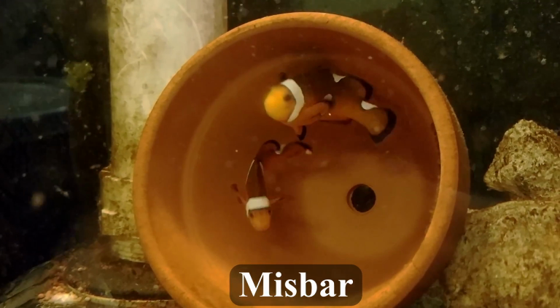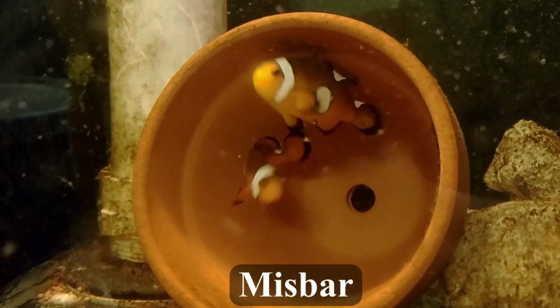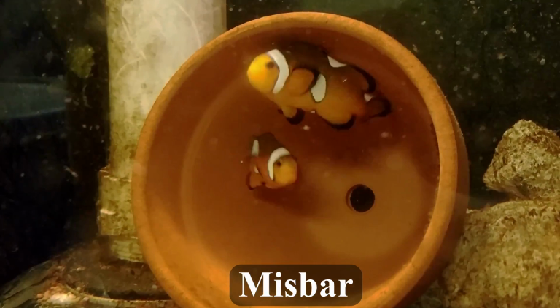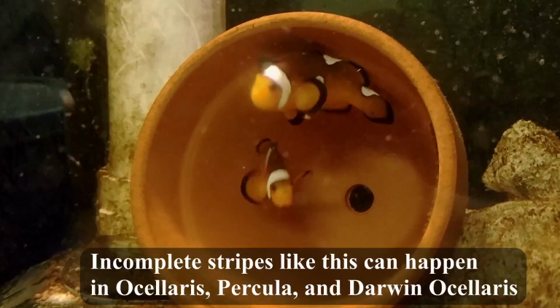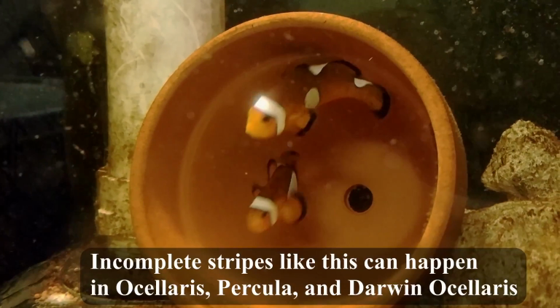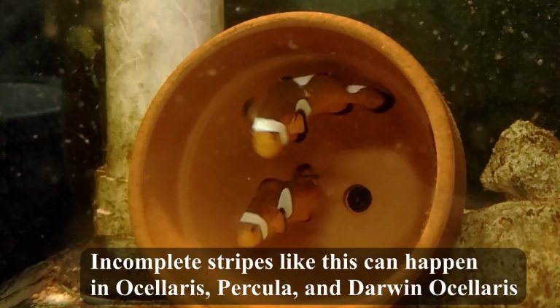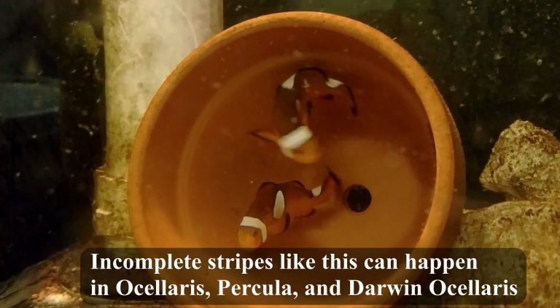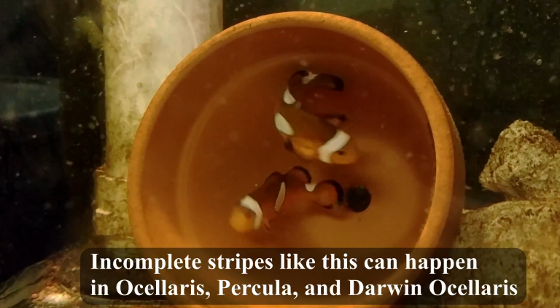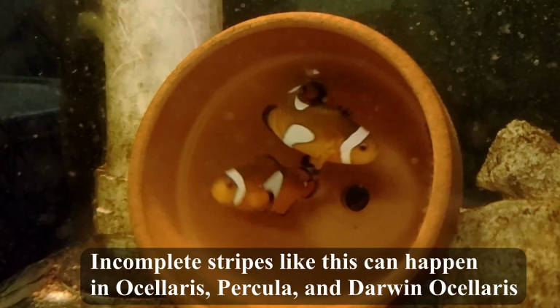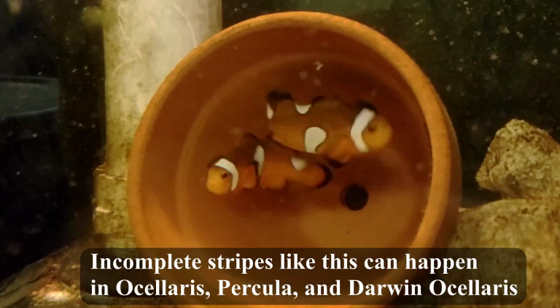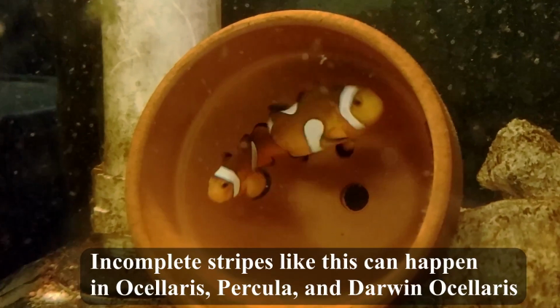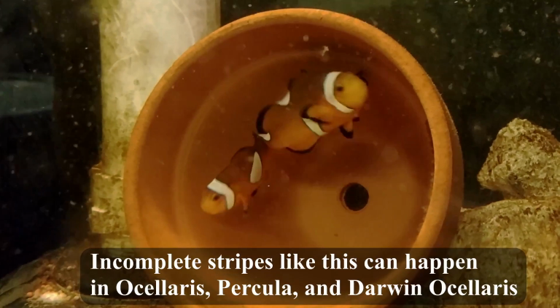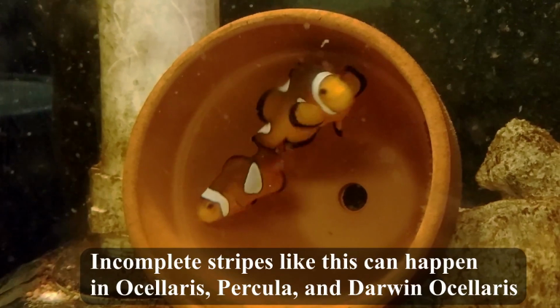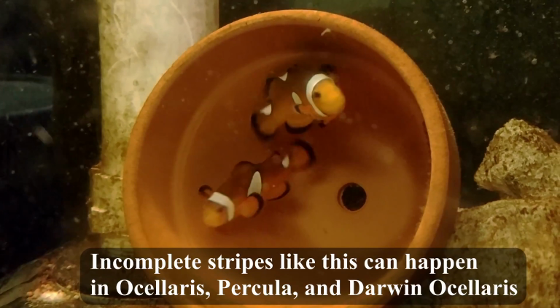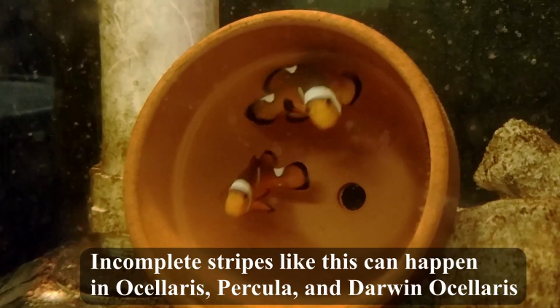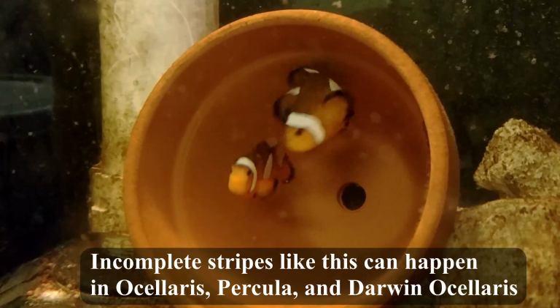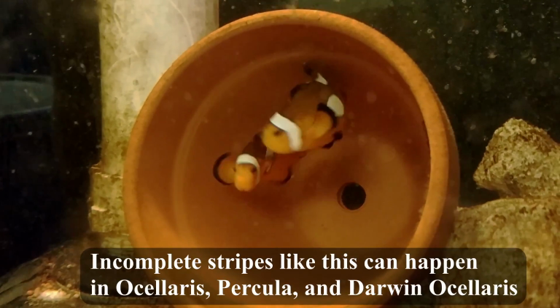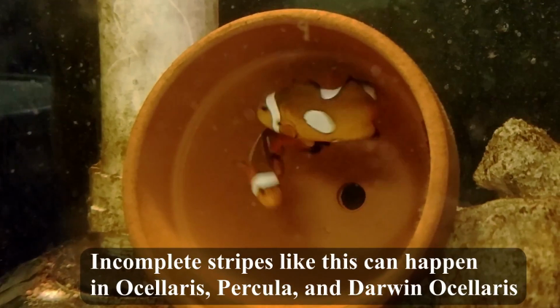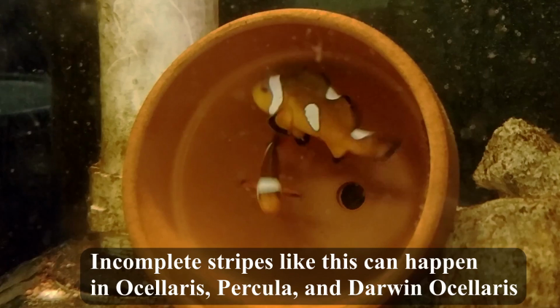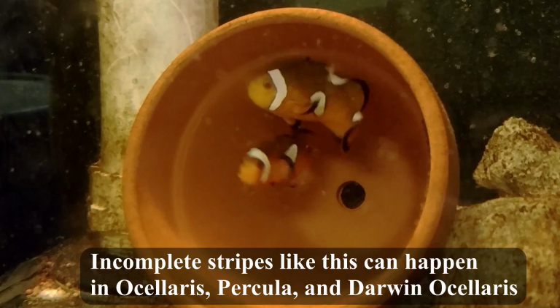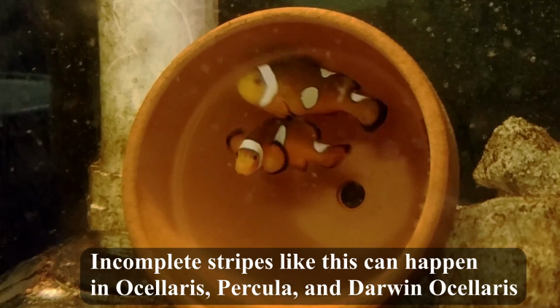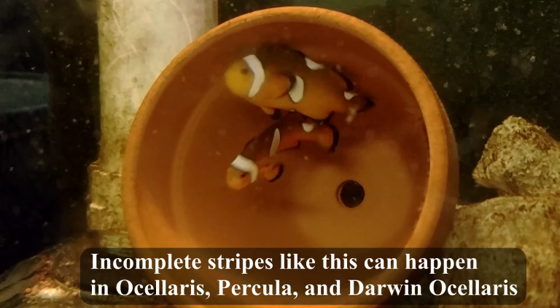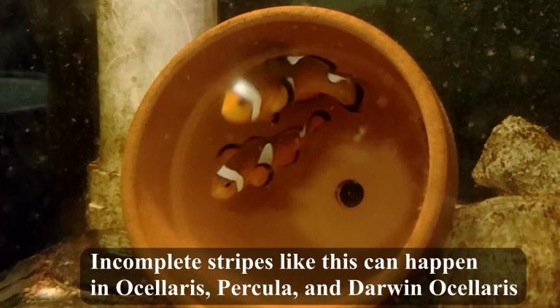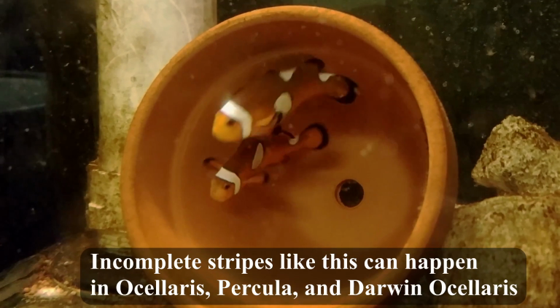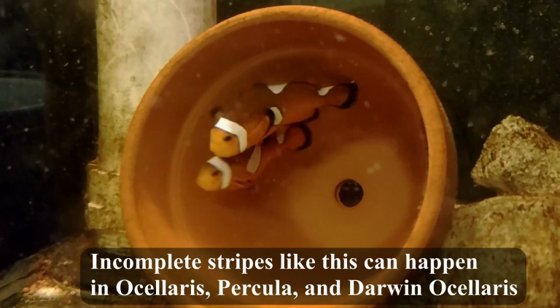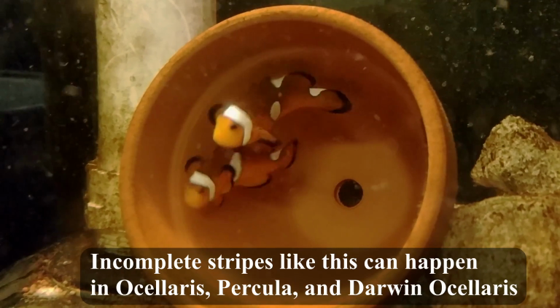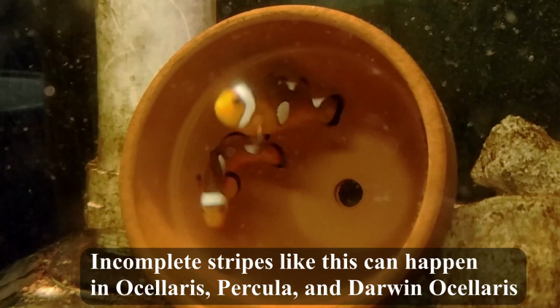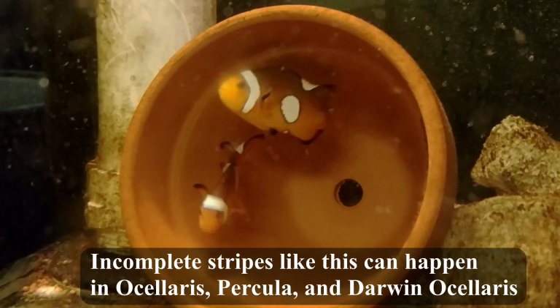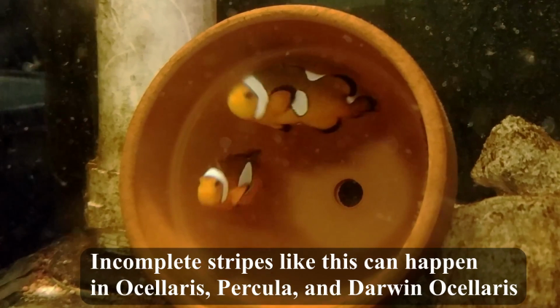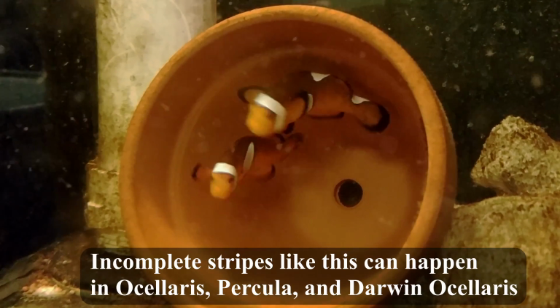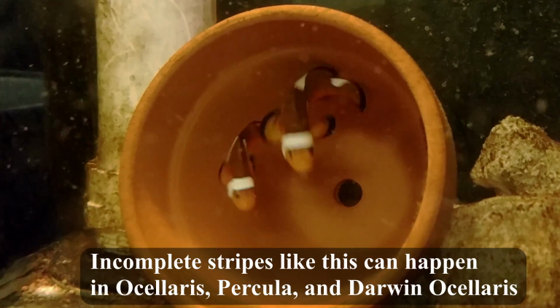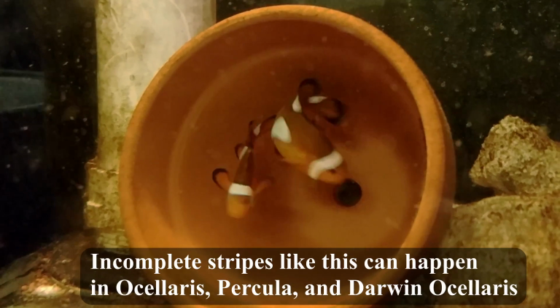Incomplete stripes like this can happen in Ocellaris, Percula, and Darwin Ocellaris.